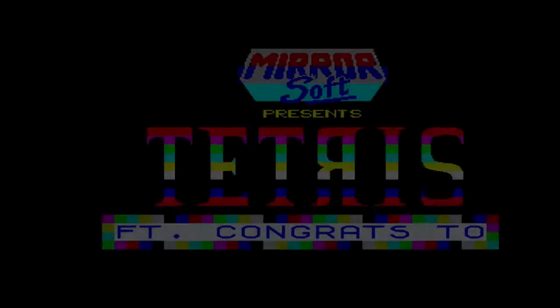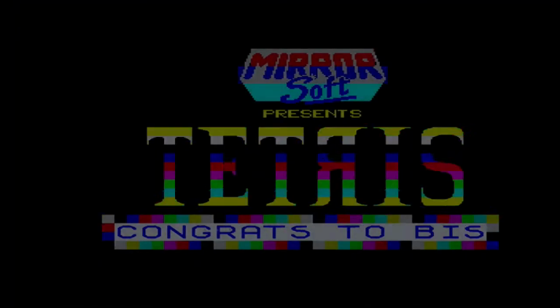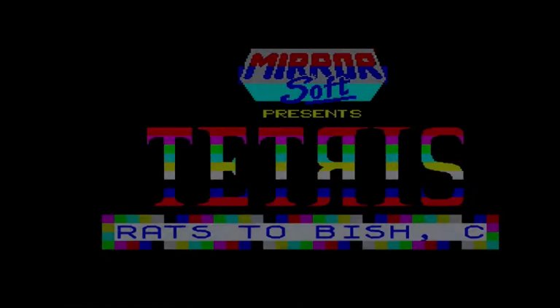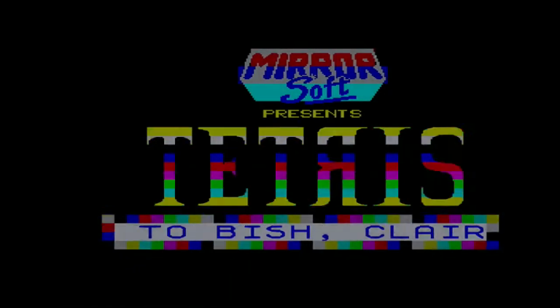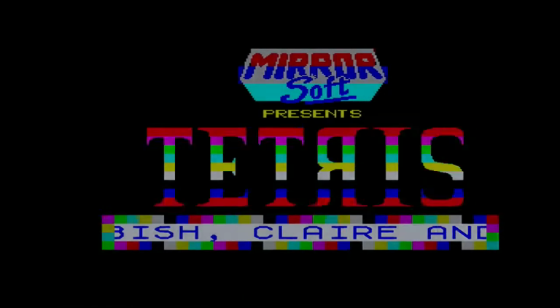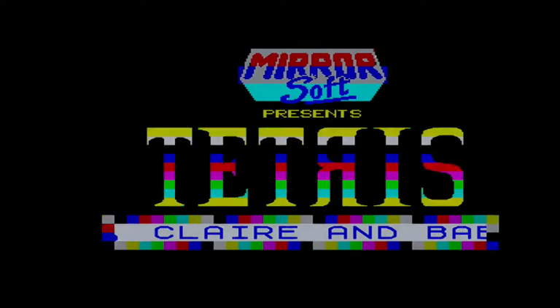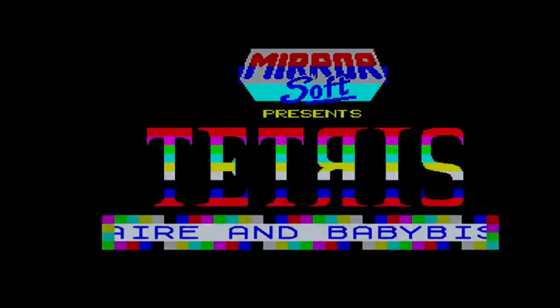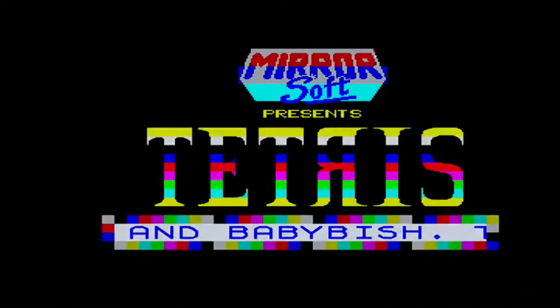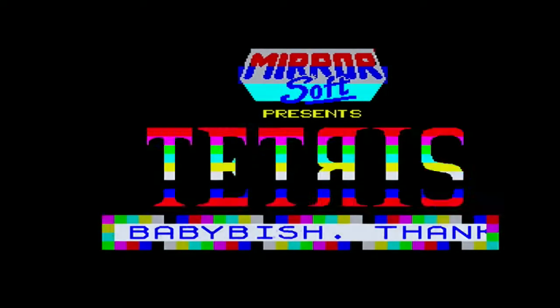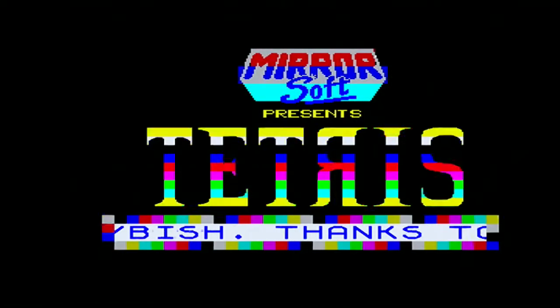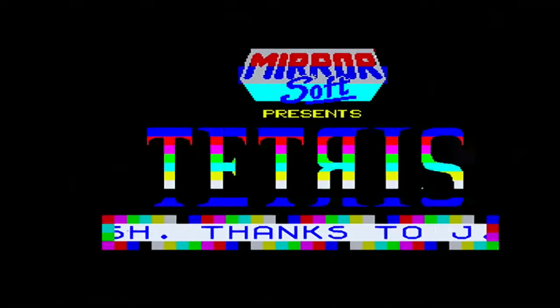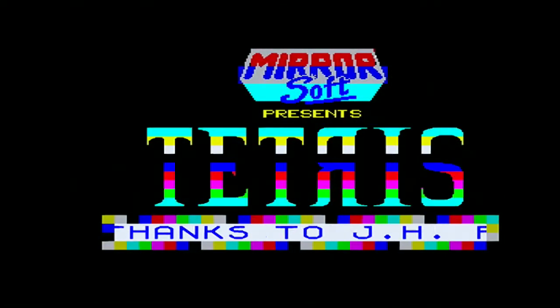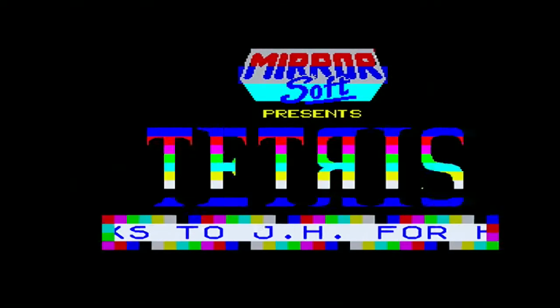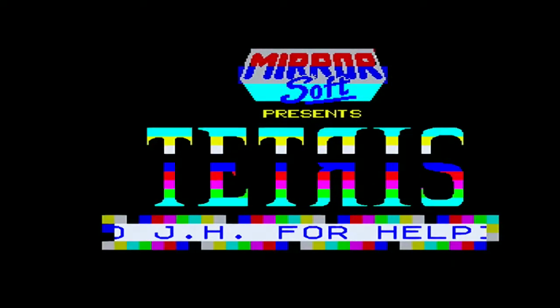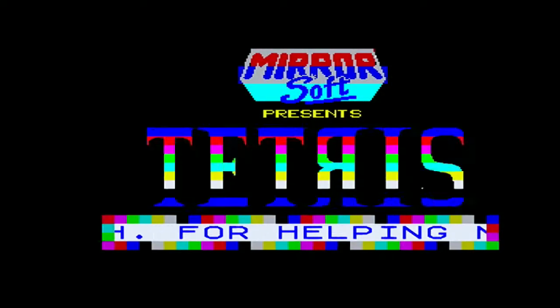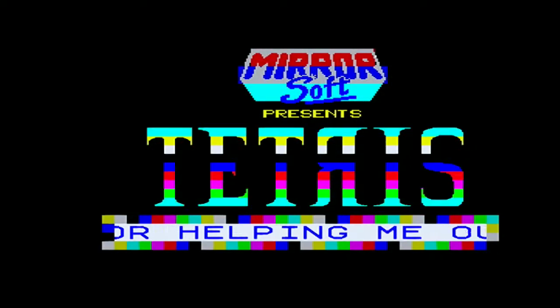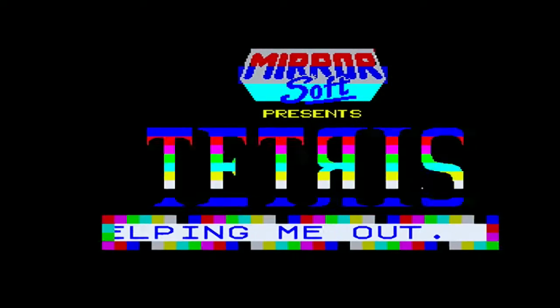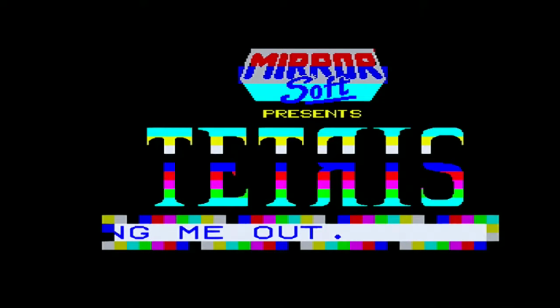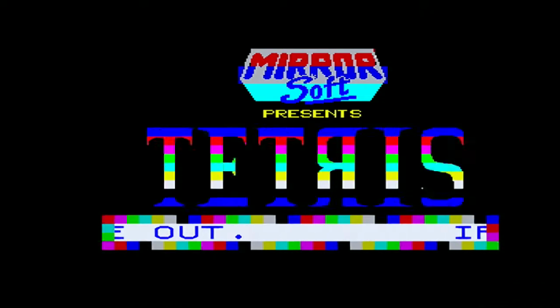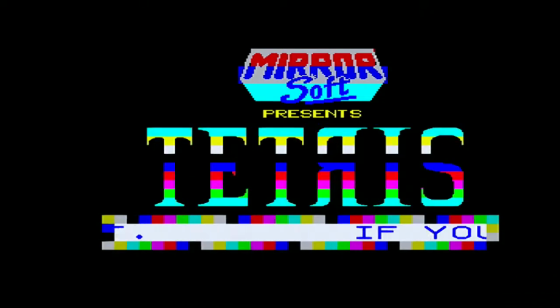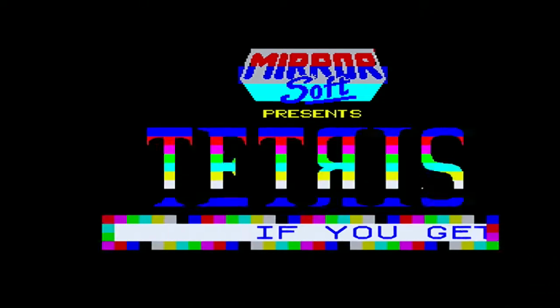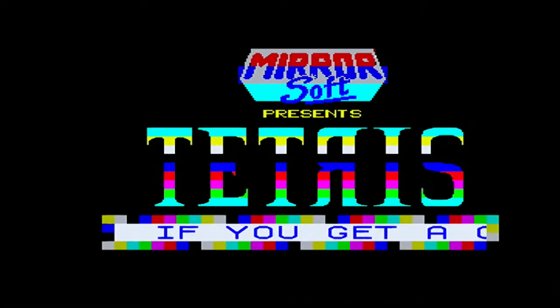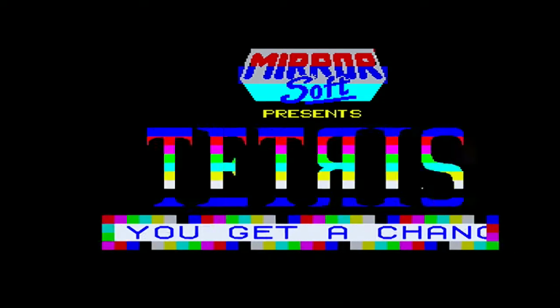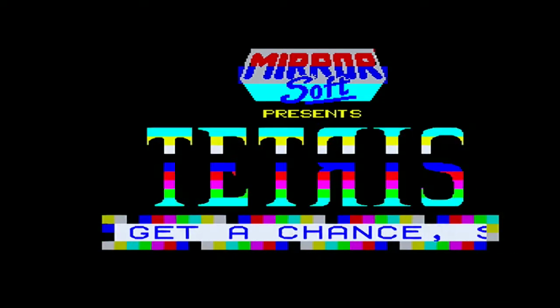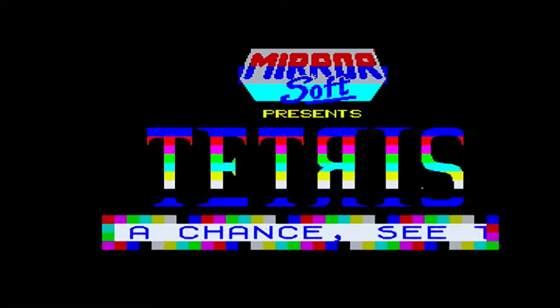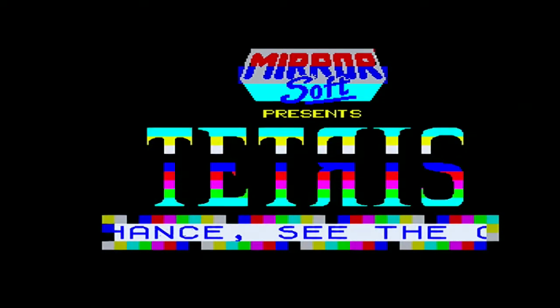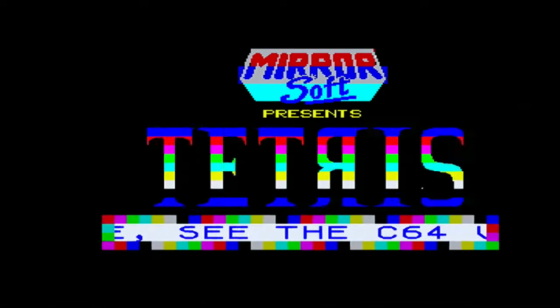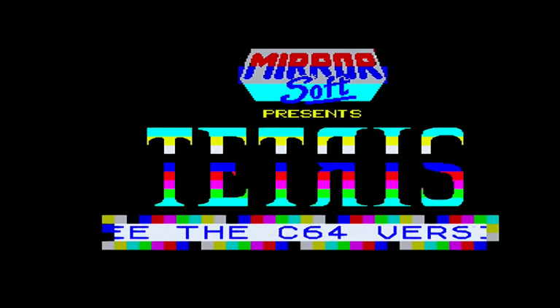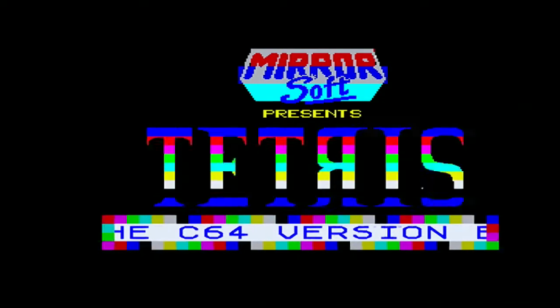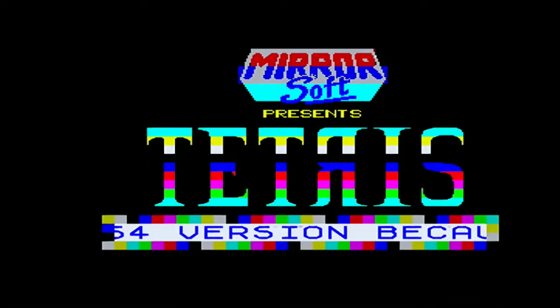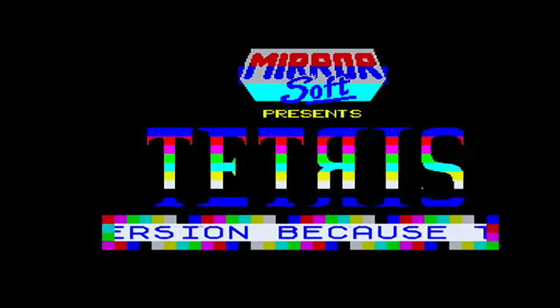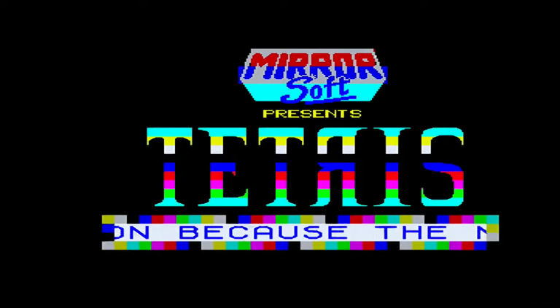Hi, I'm Real Generic Demon, and this is Tetris on the ZX Spectrum.